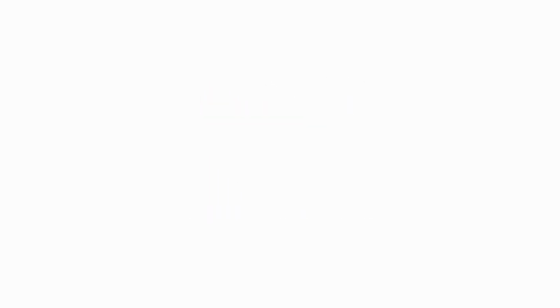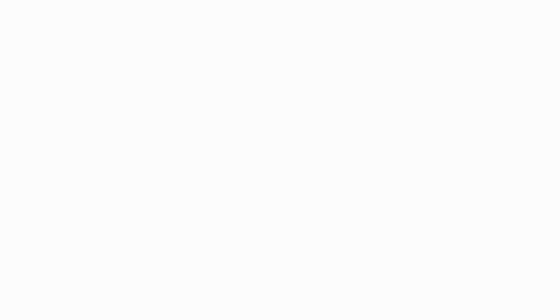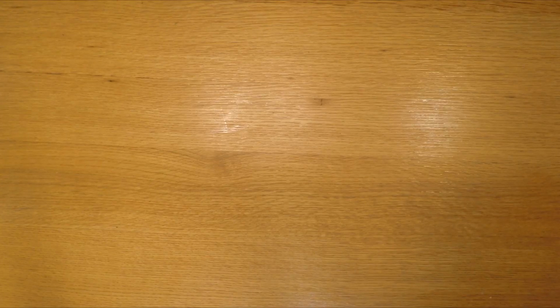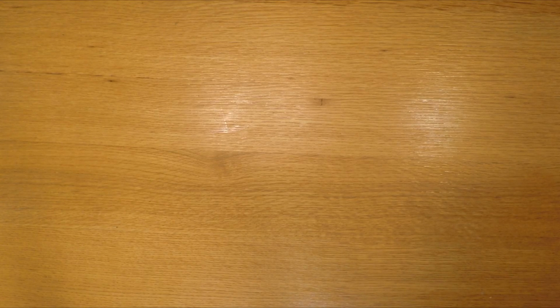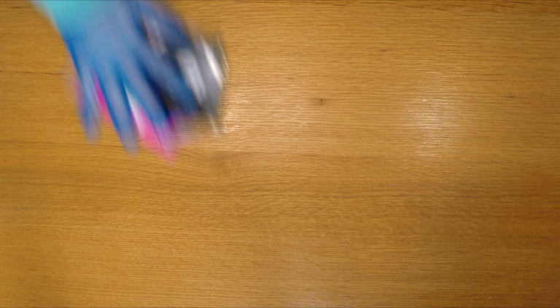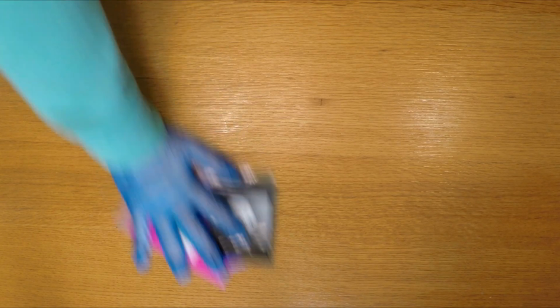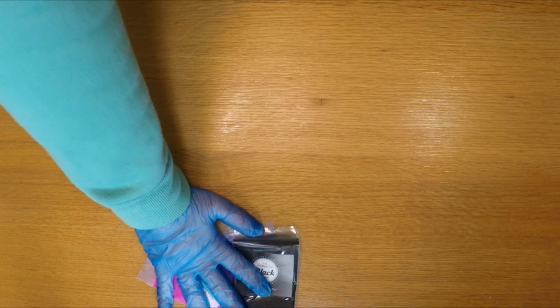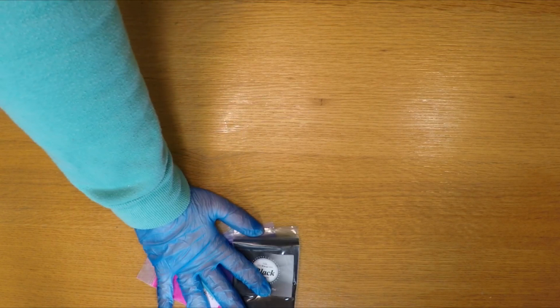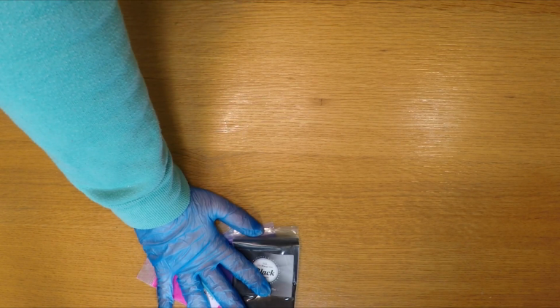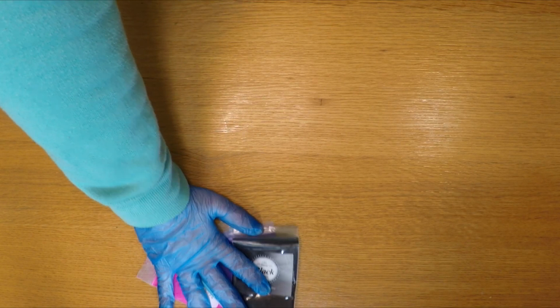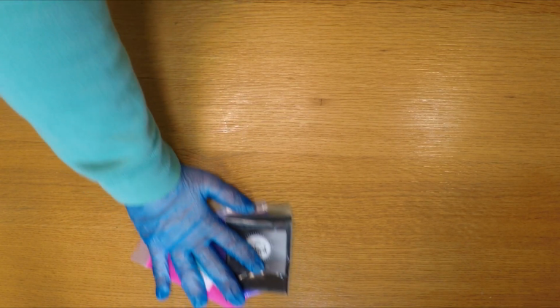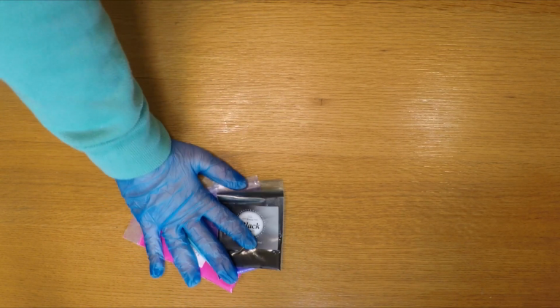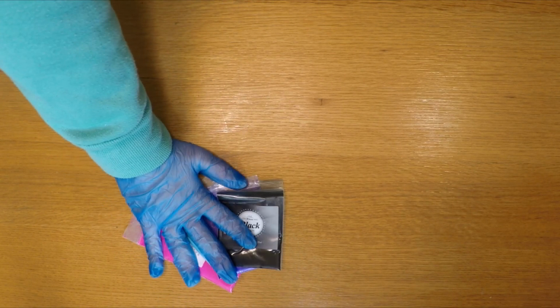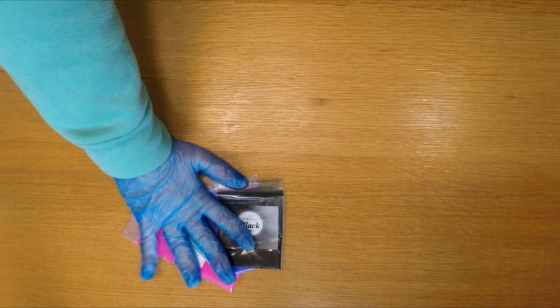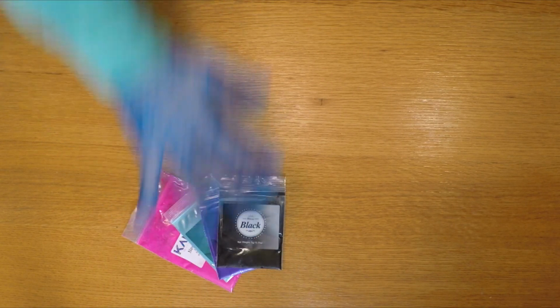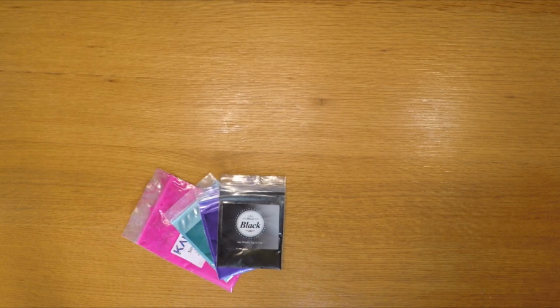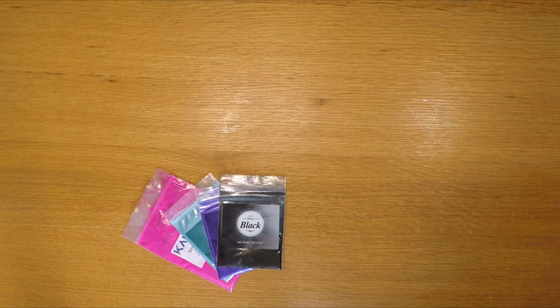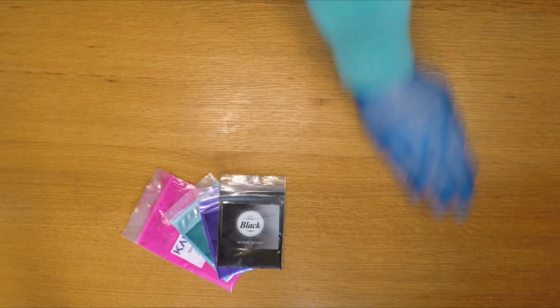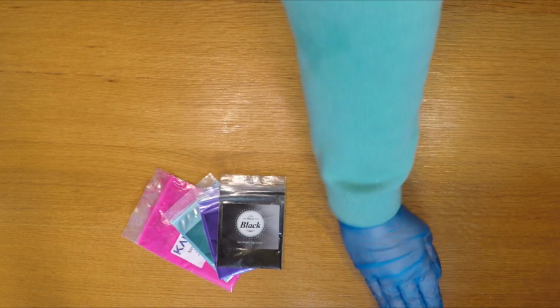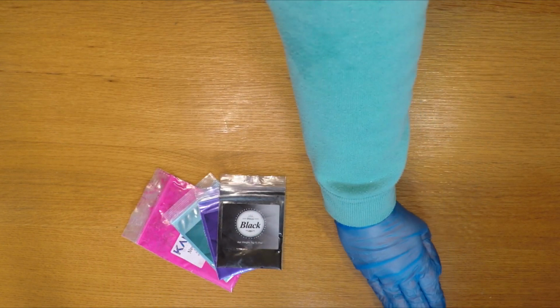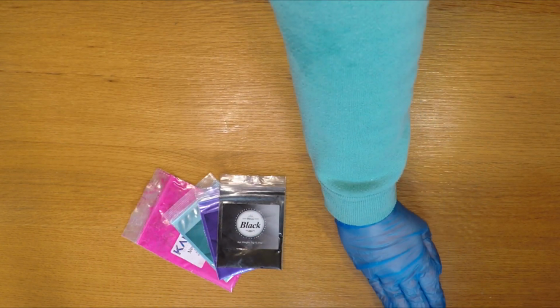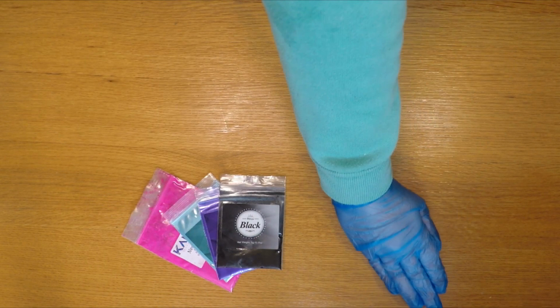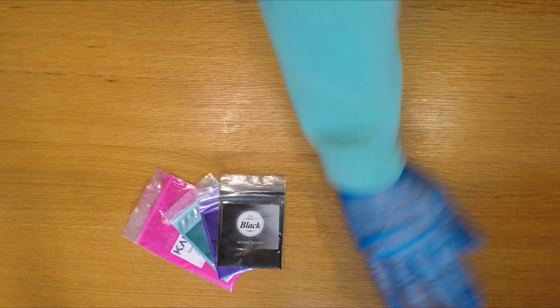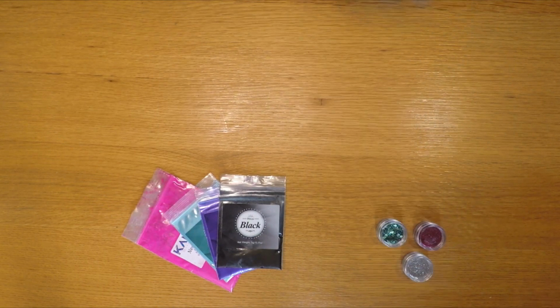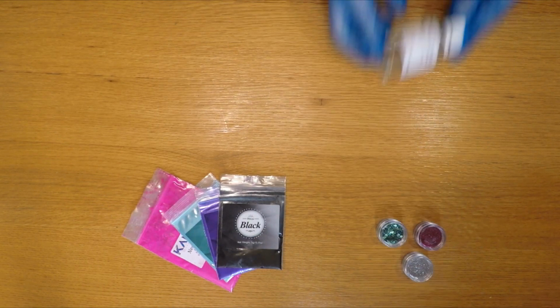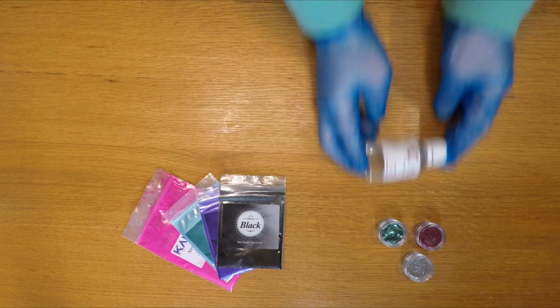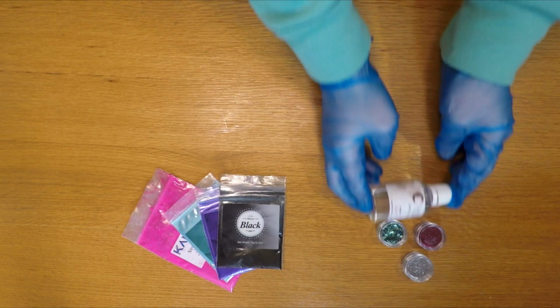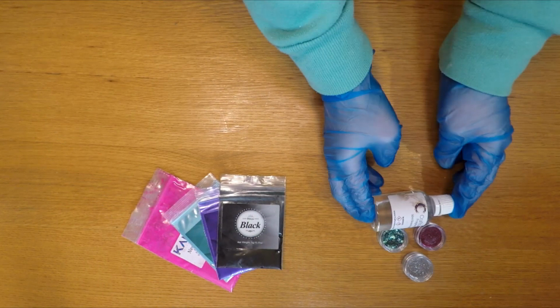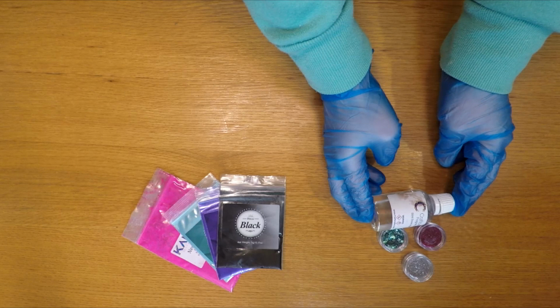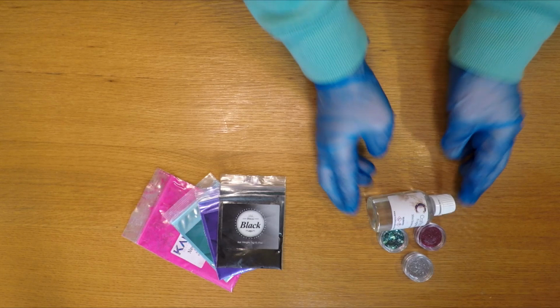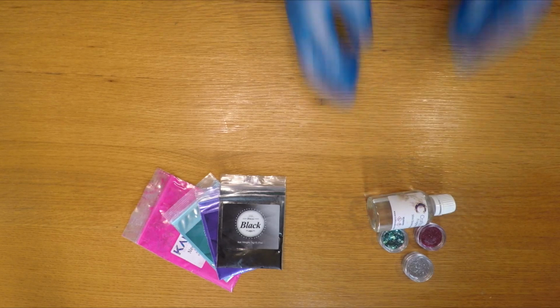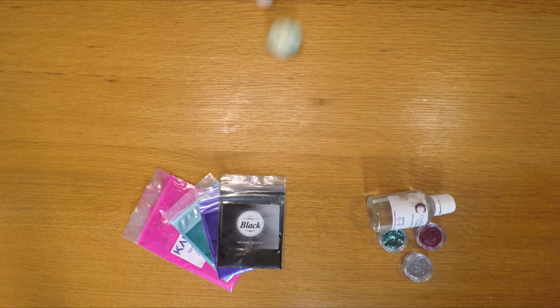To make our galaxy soap you will need coloured mica, glitter, fragrance oil, and planets.